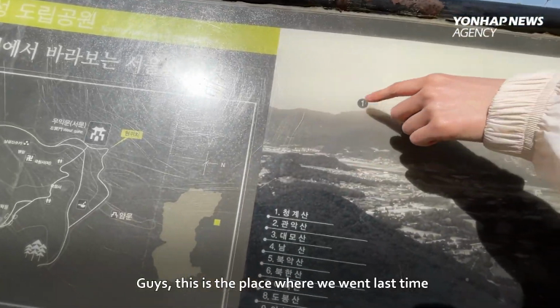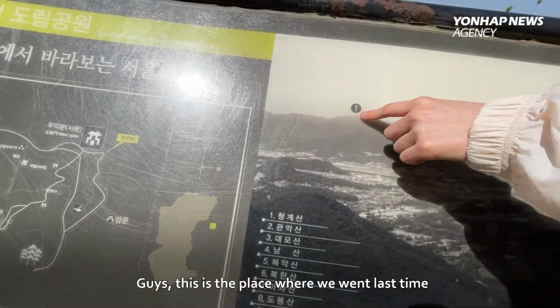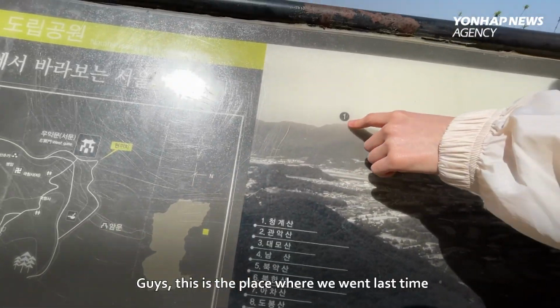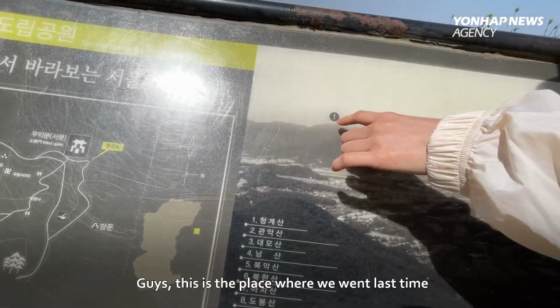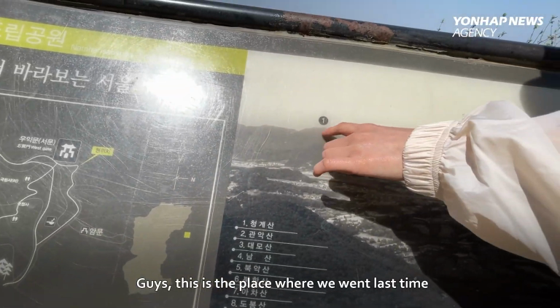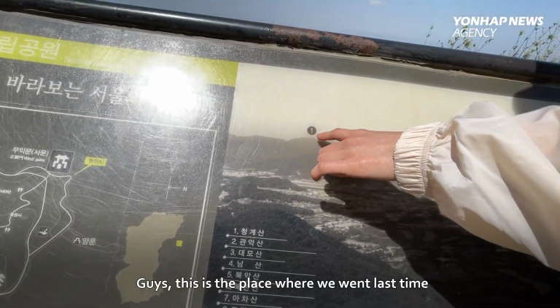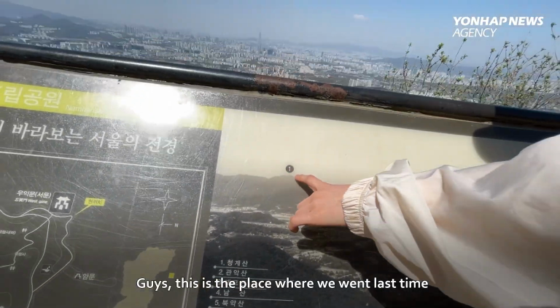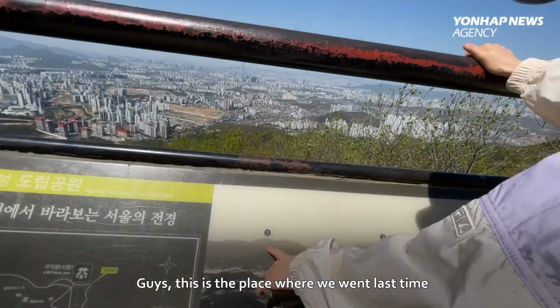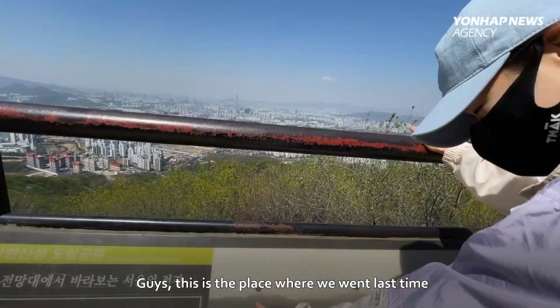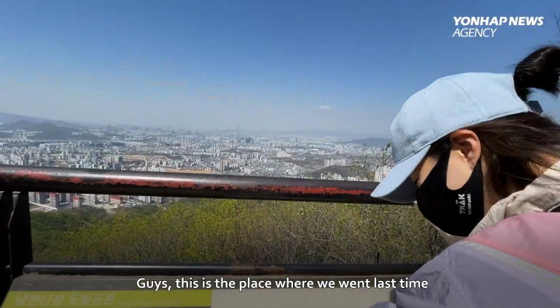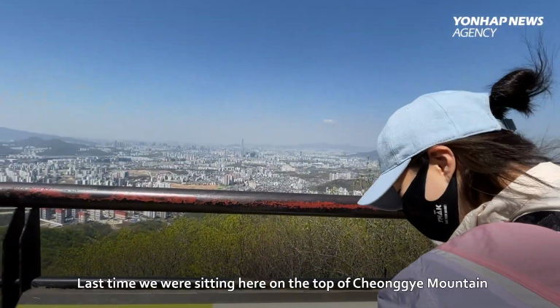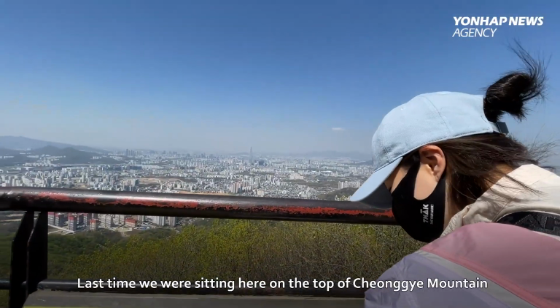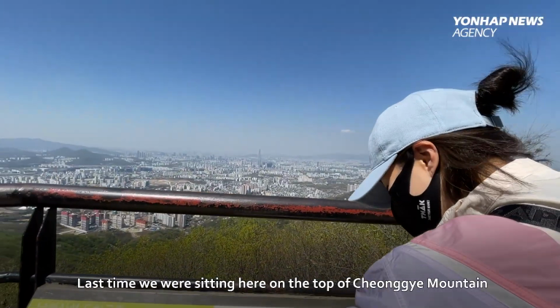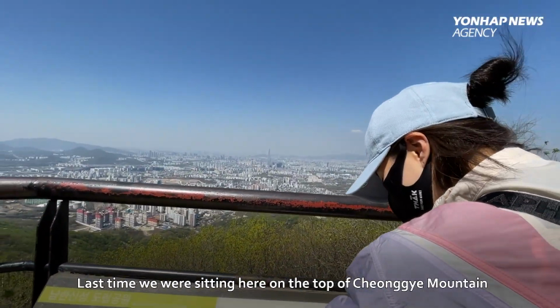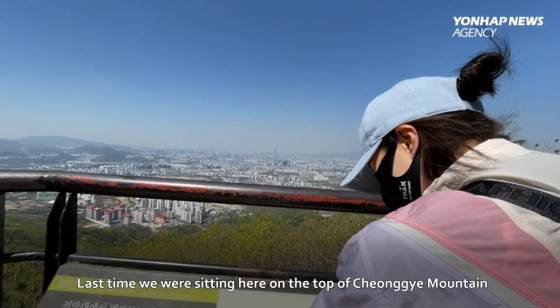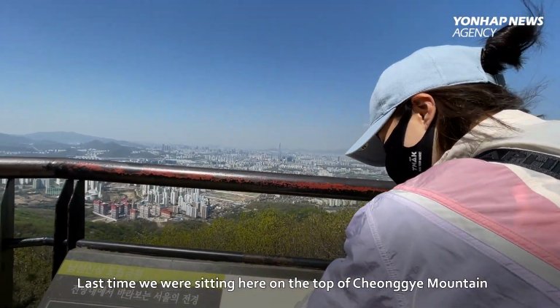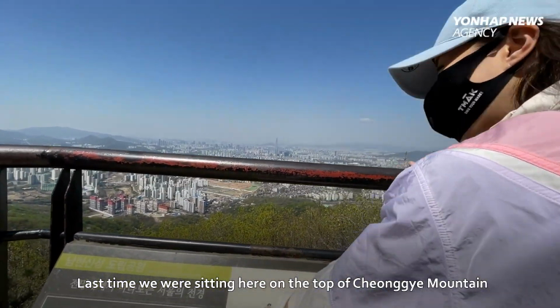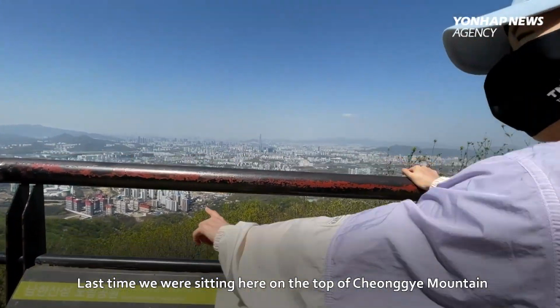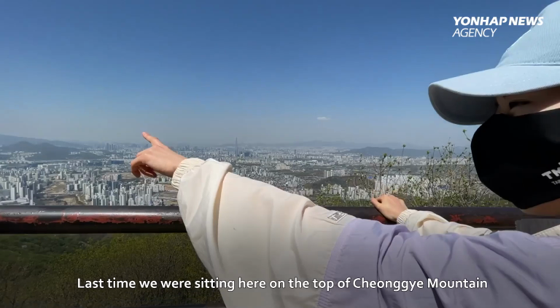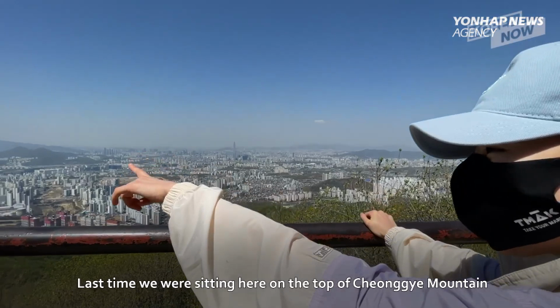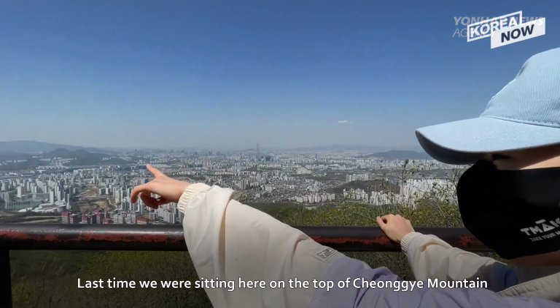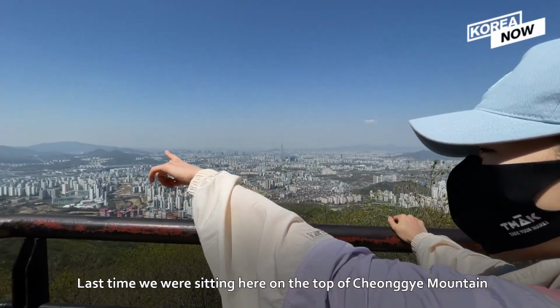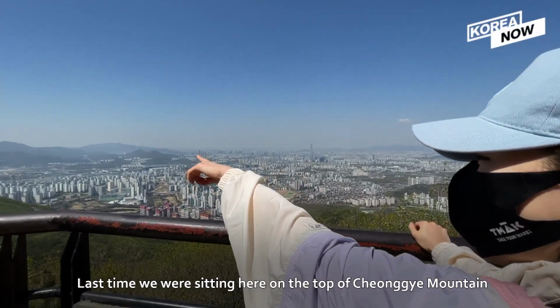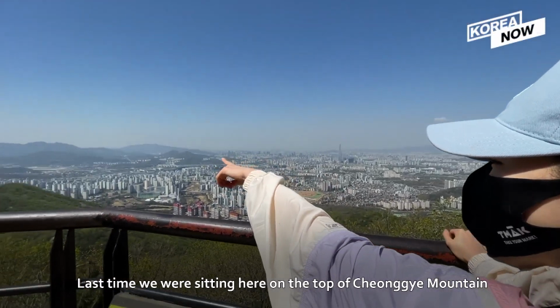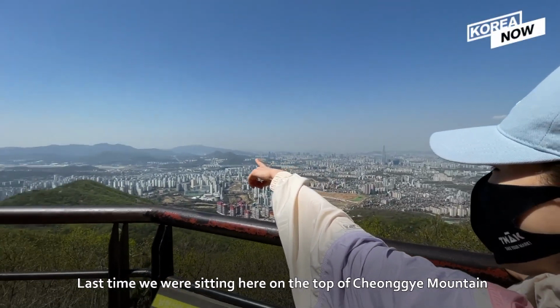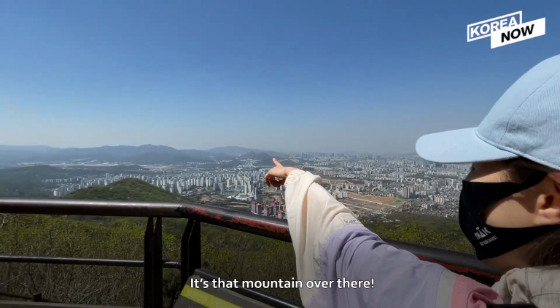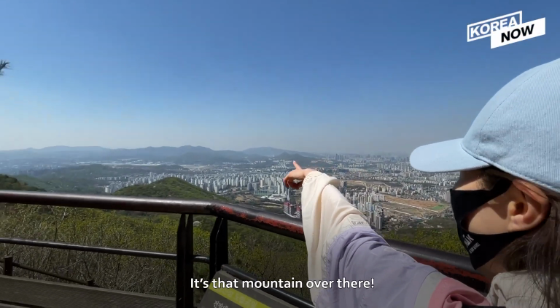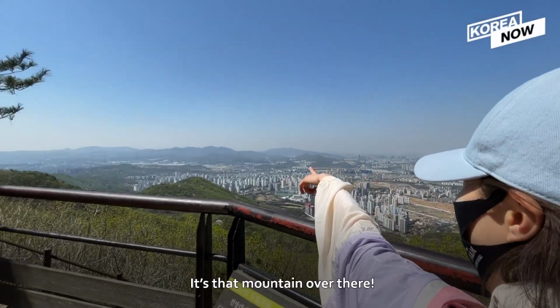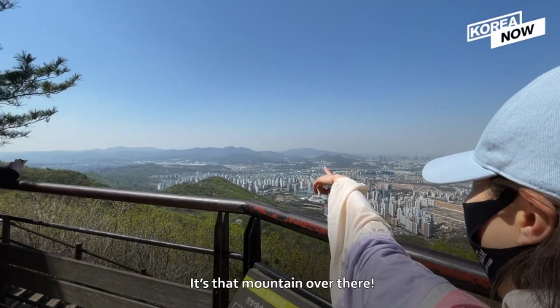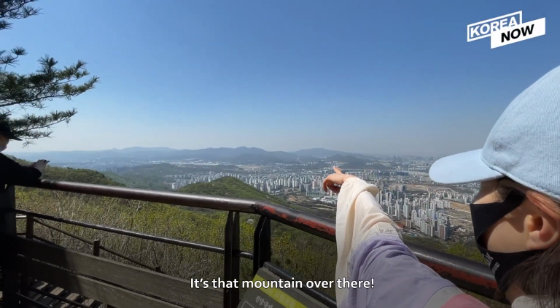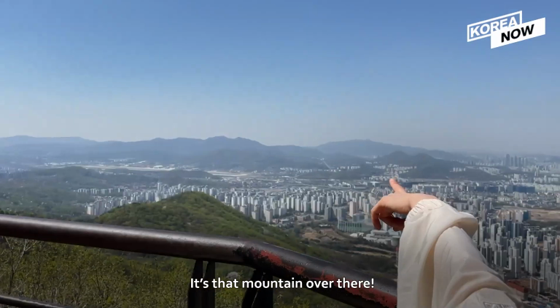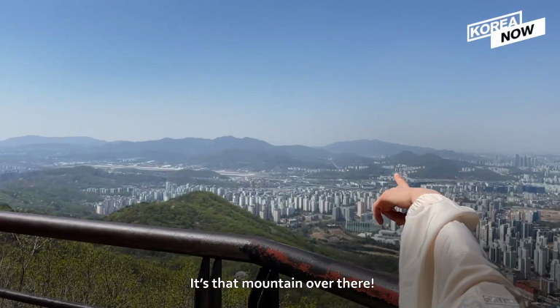This is the place where we went last time. Last time we were sitting here on the top of Changgye-san — that mountain over there.